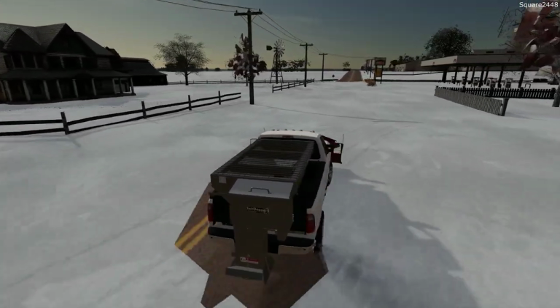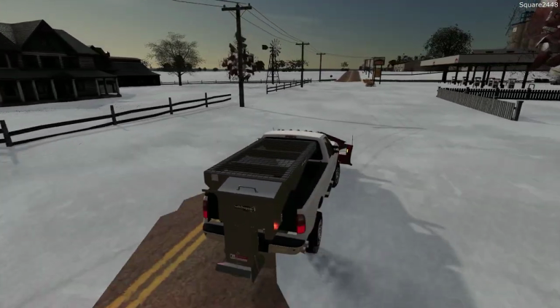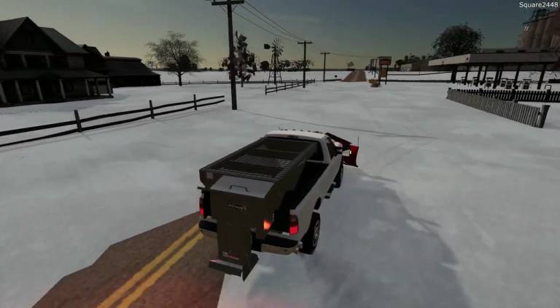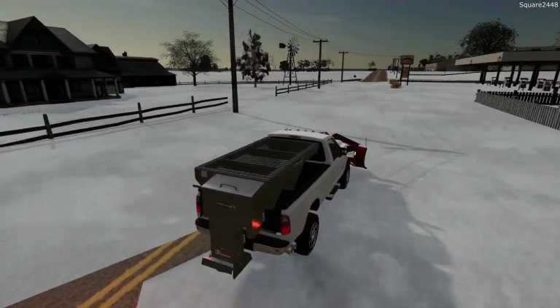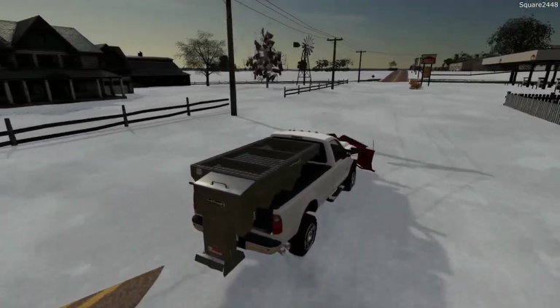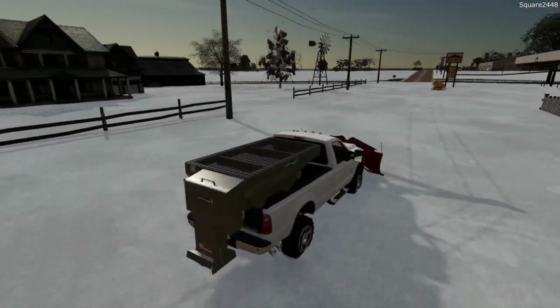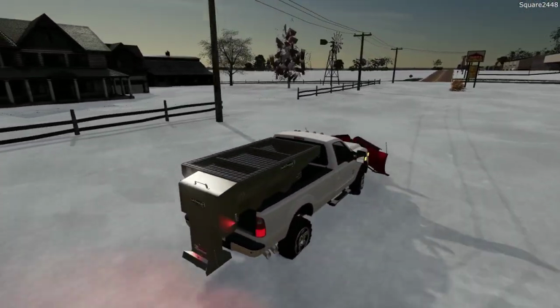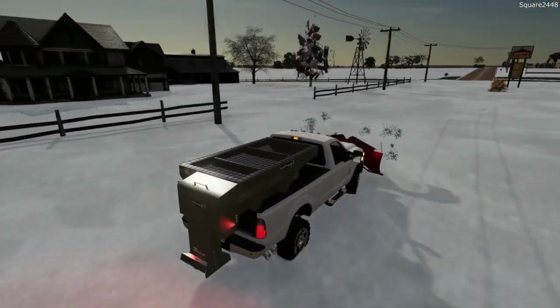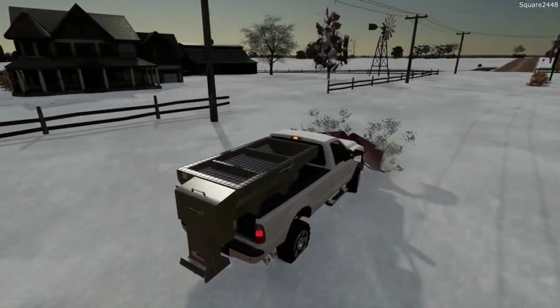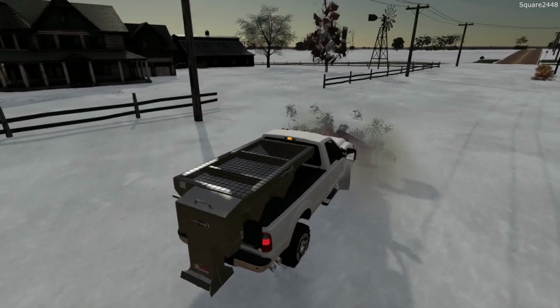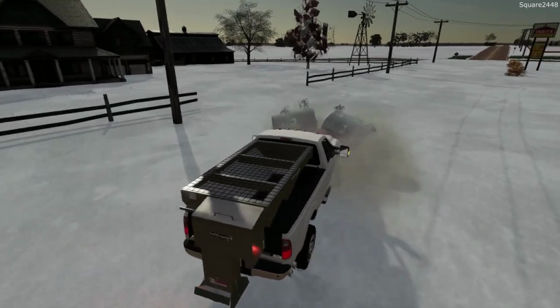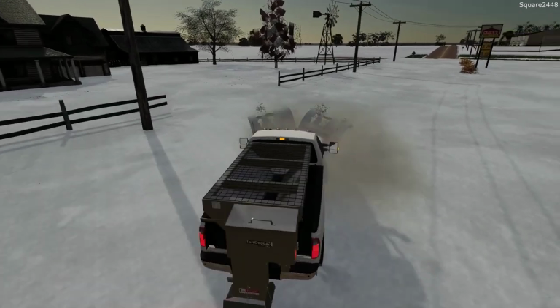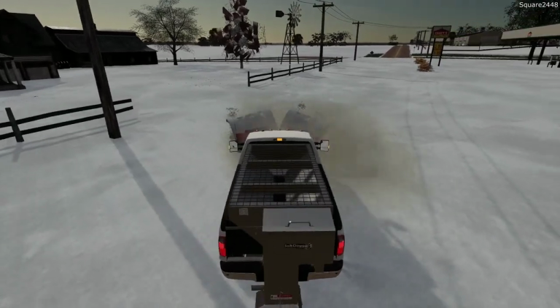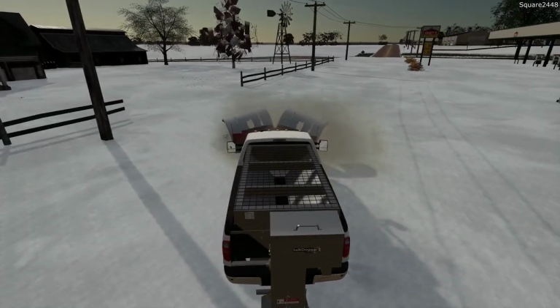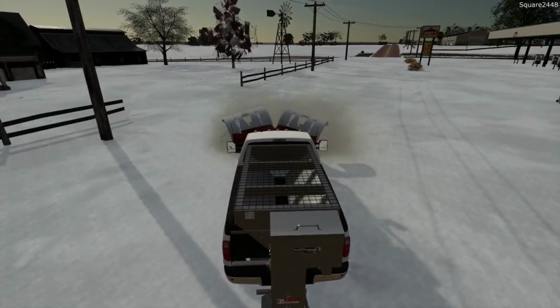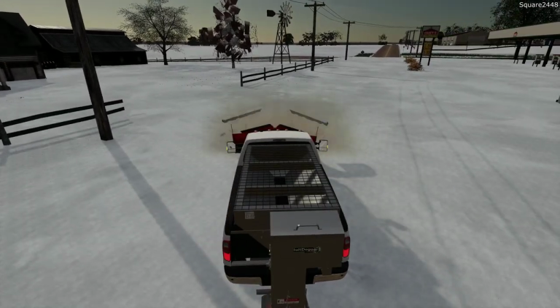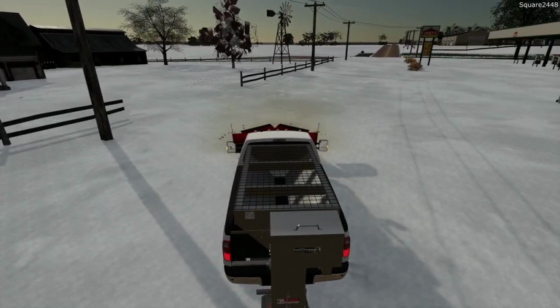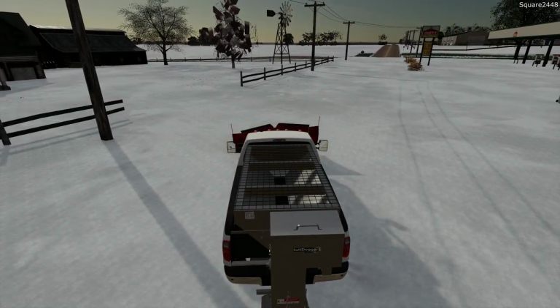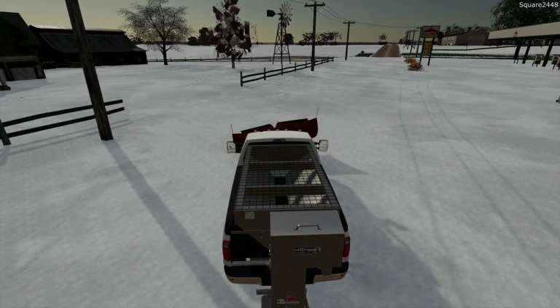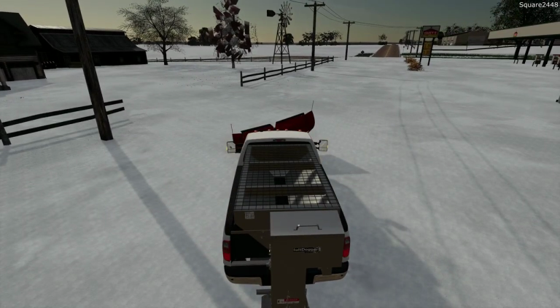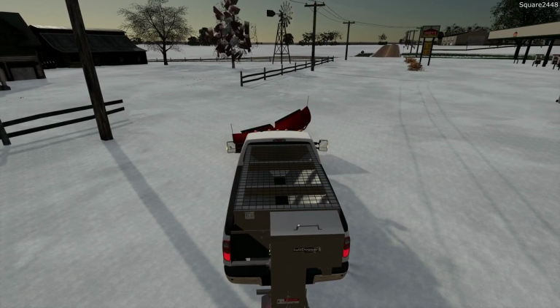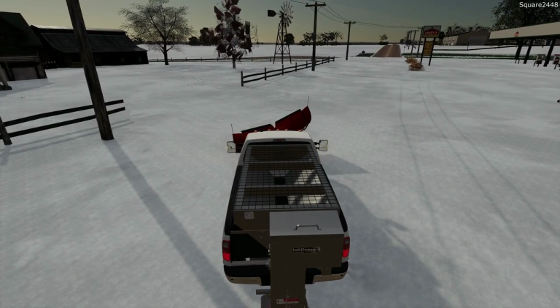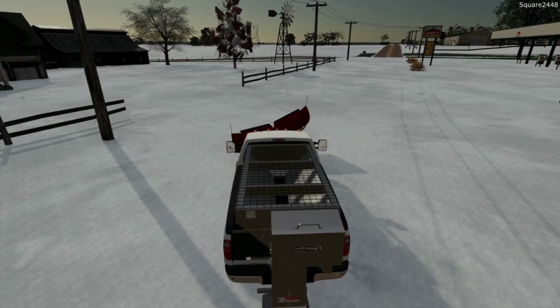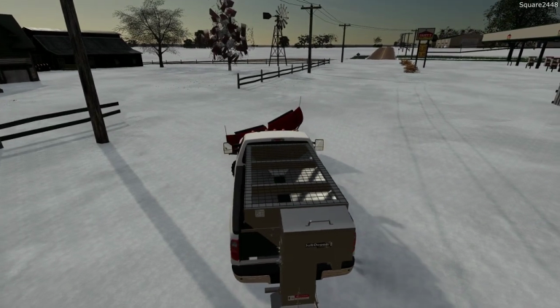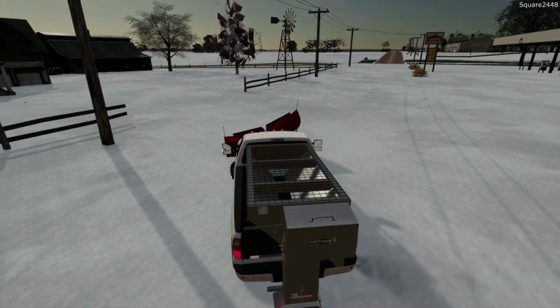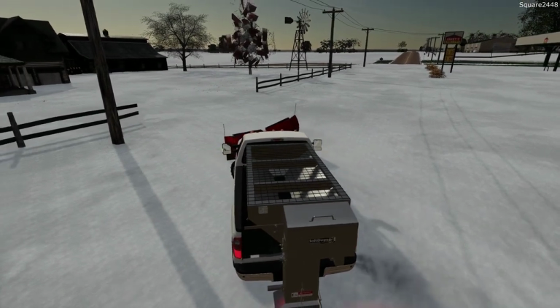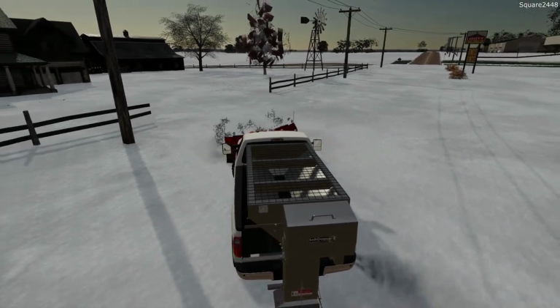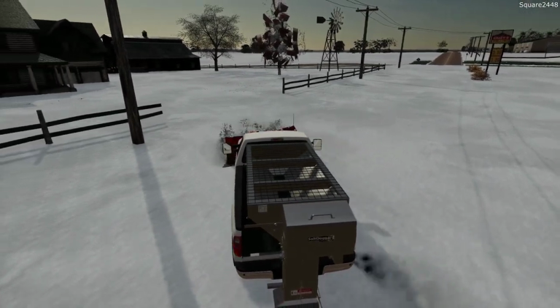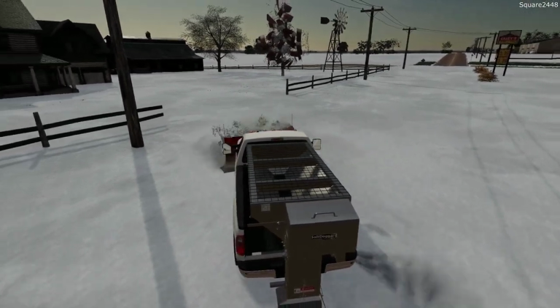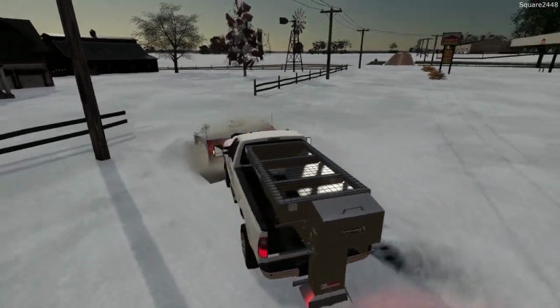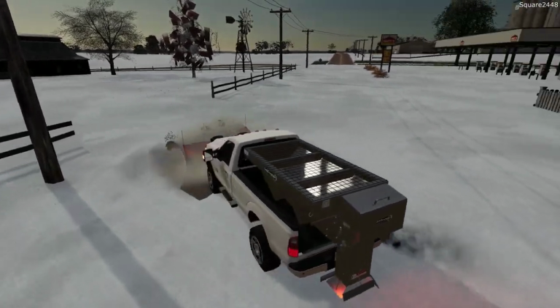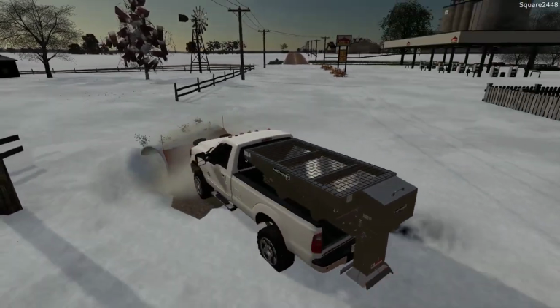Let's do this residential driveway. This is actually a pretty big one here for us — a lot of snow we have to move.